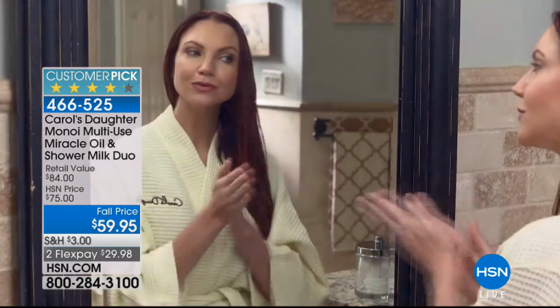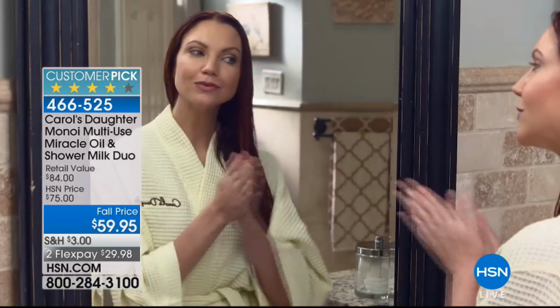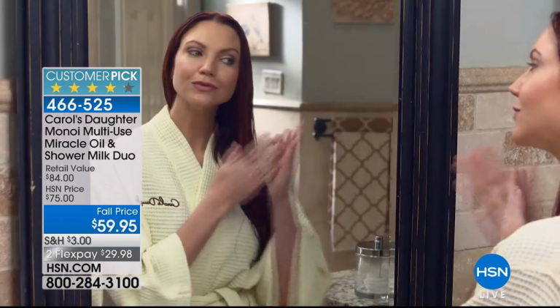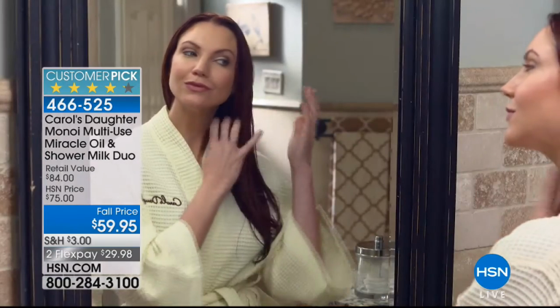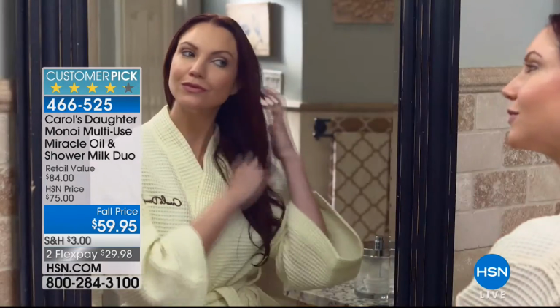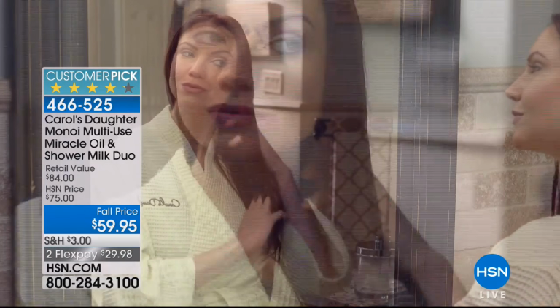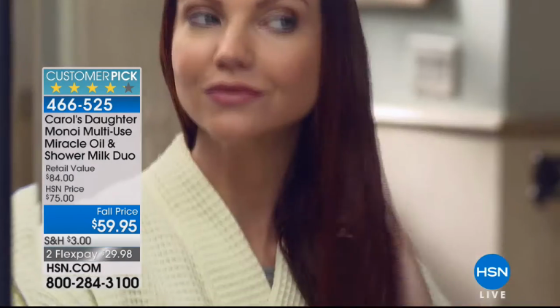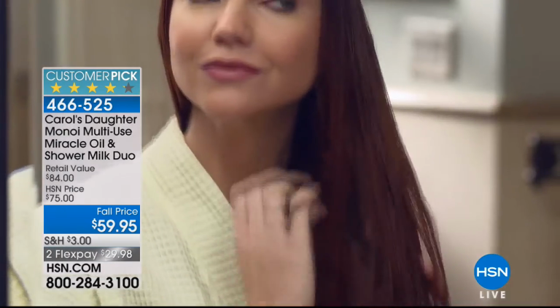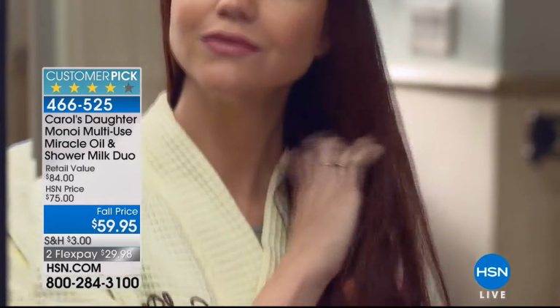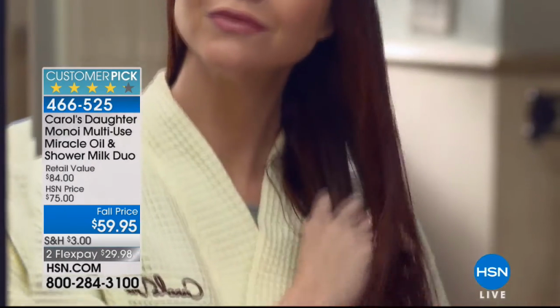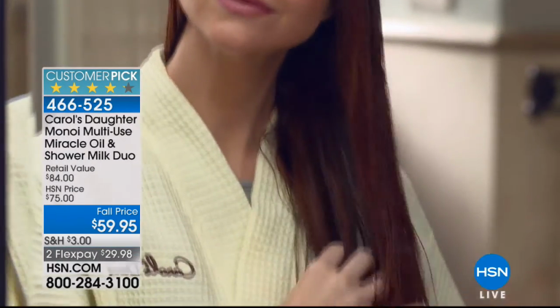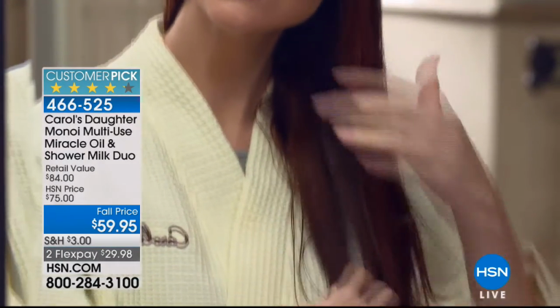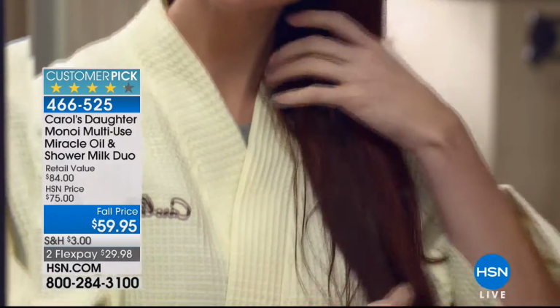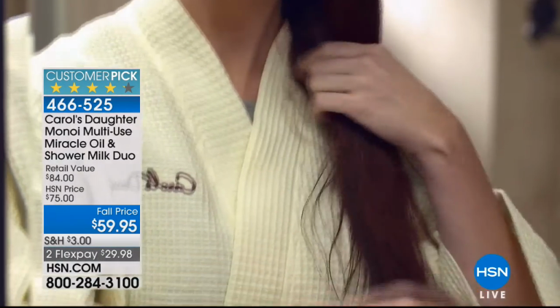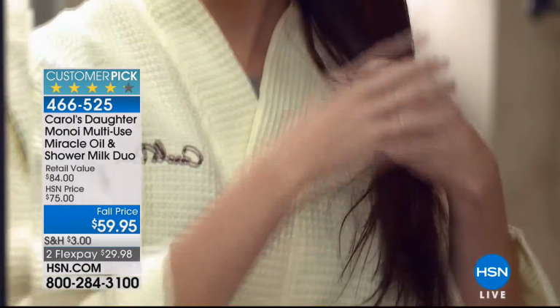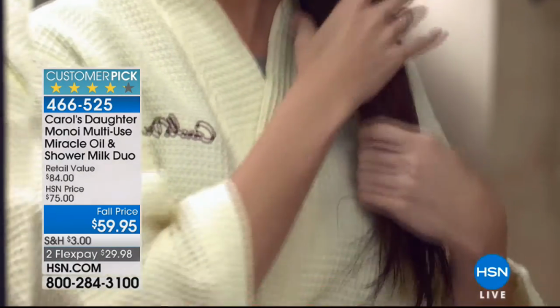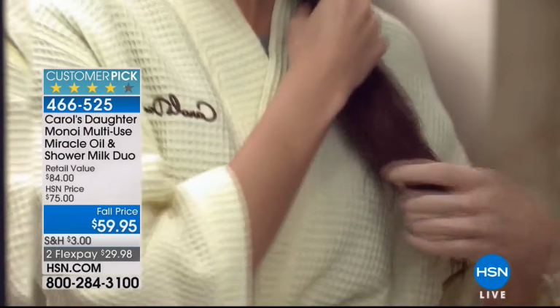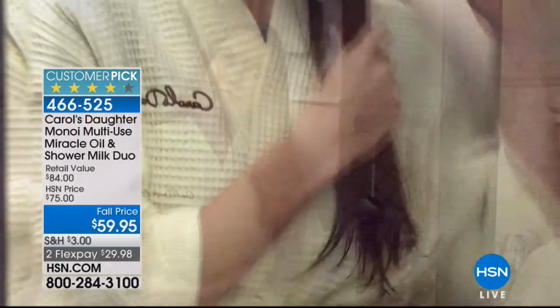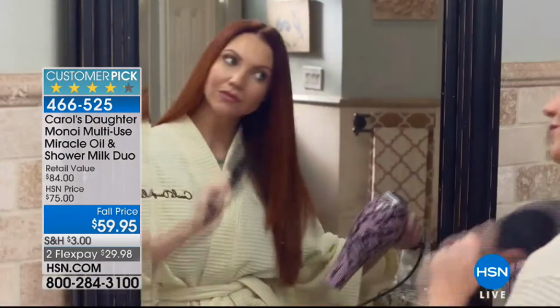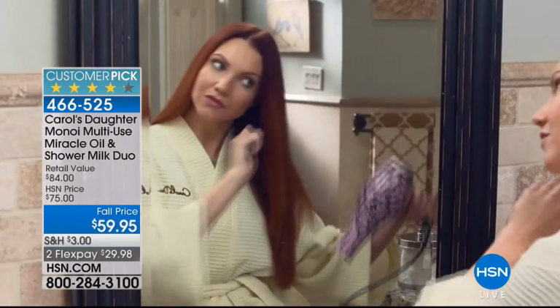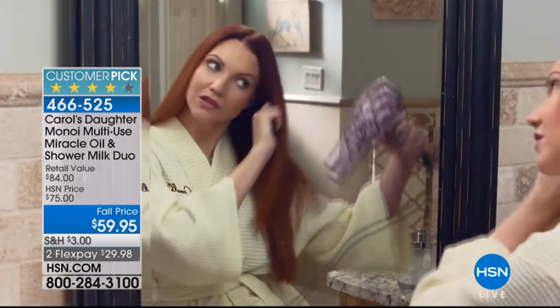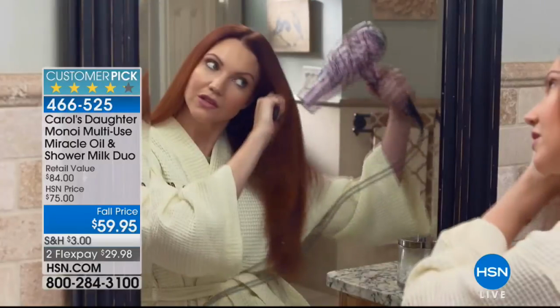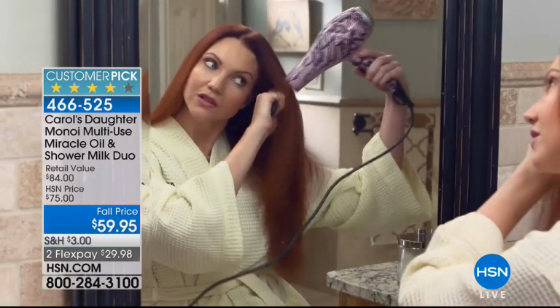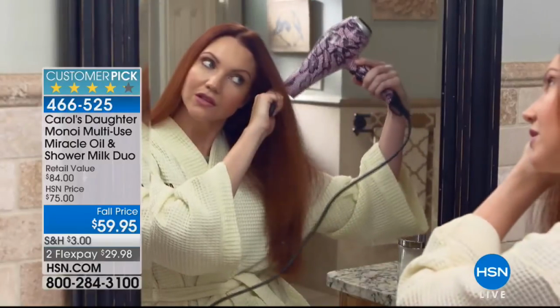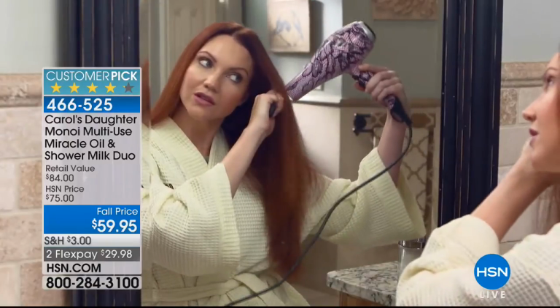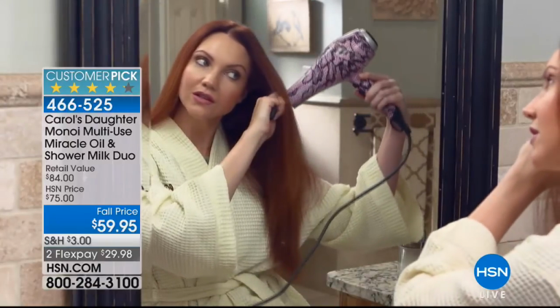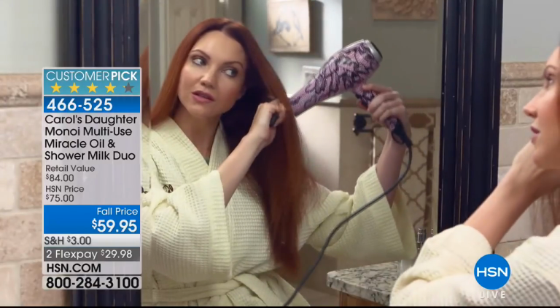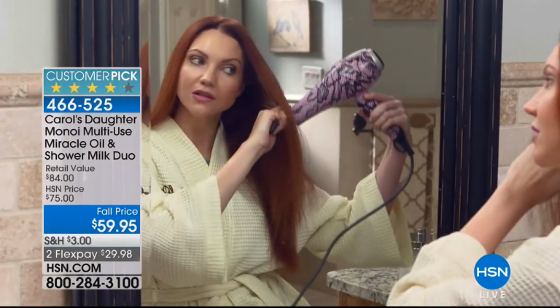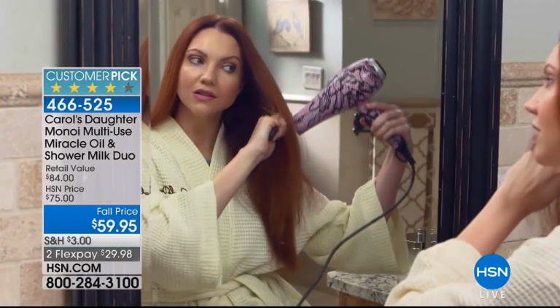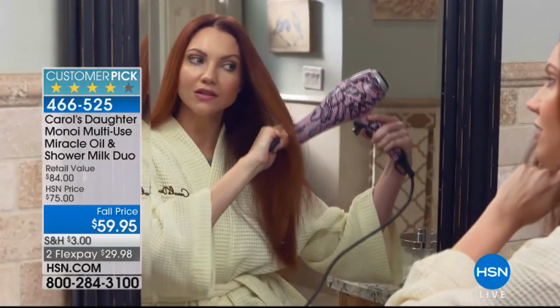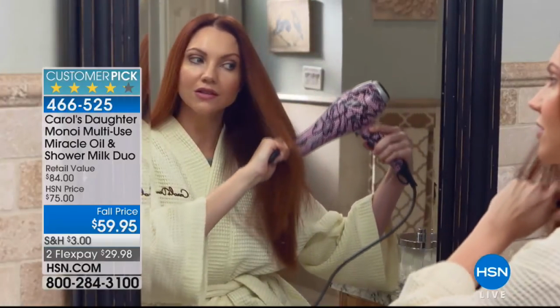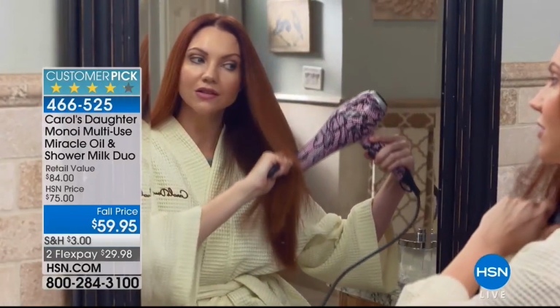So today for $29.98, that miracle oil — and I can smell you over there, oh it smells so good. The miracle oil by itself is $60.